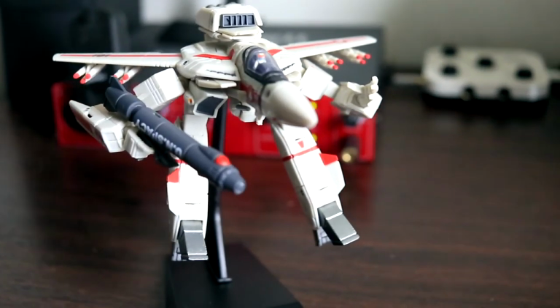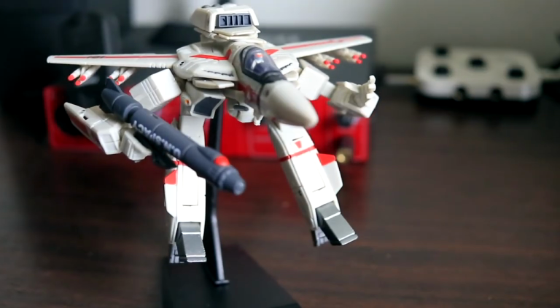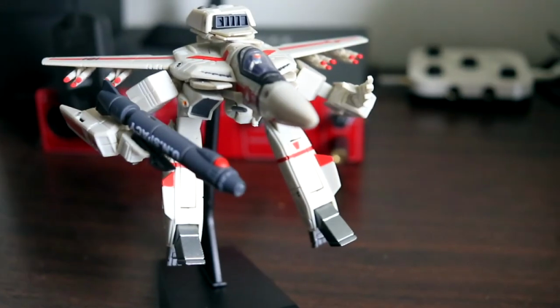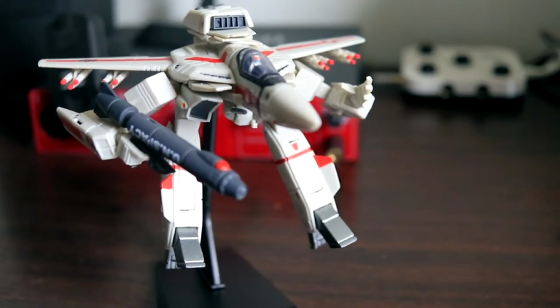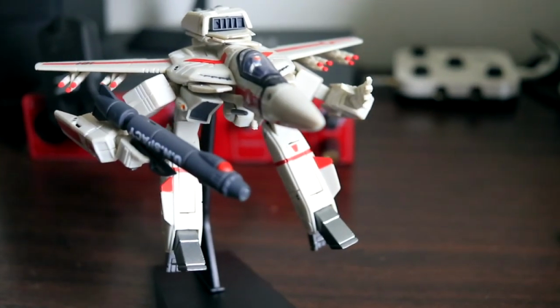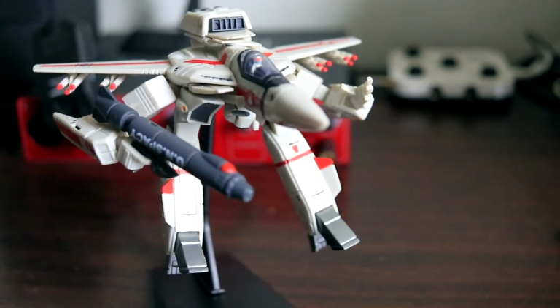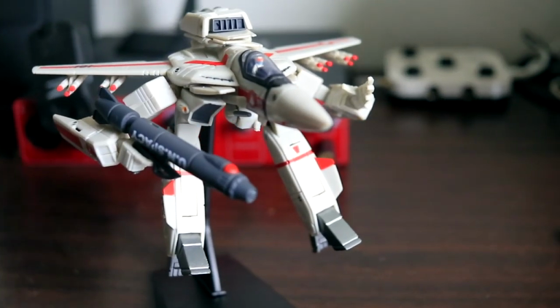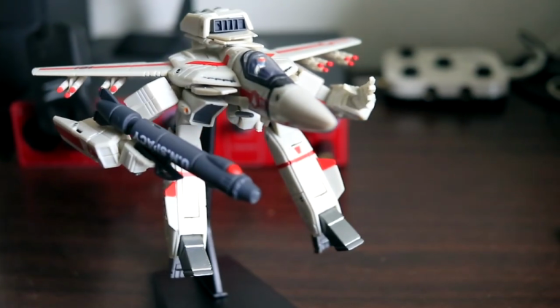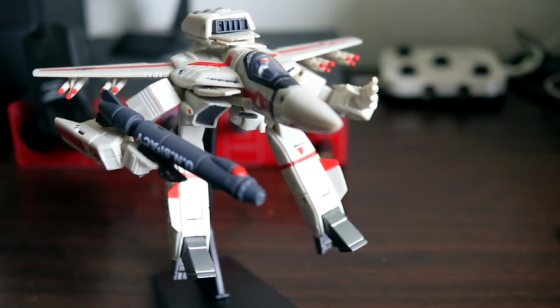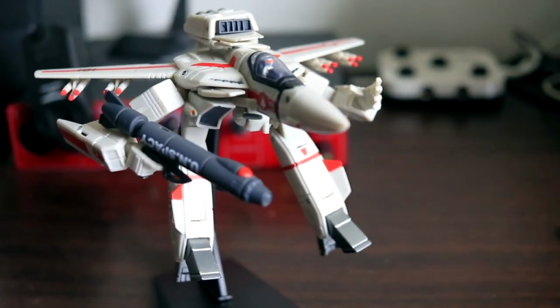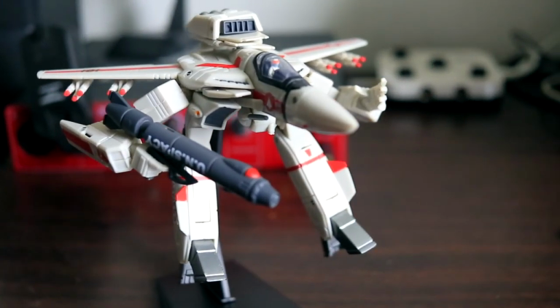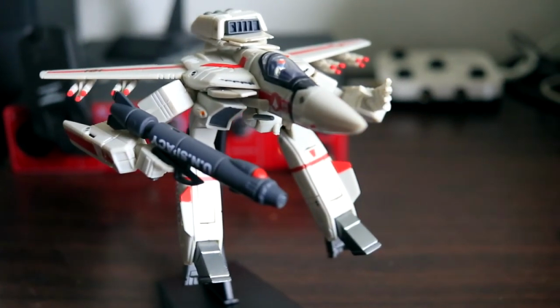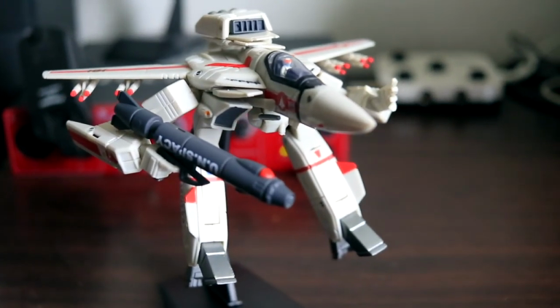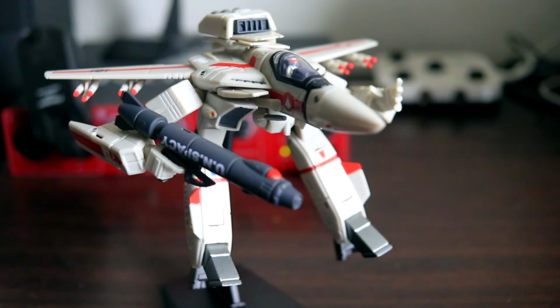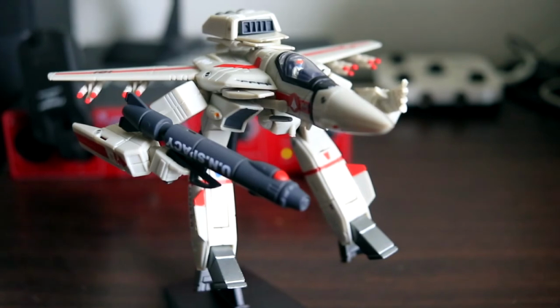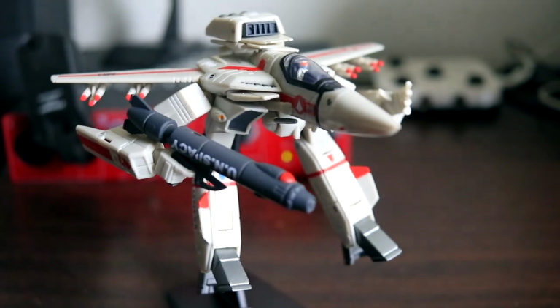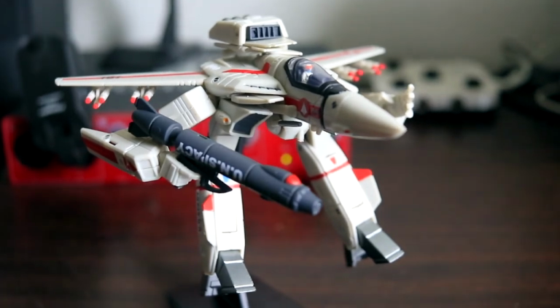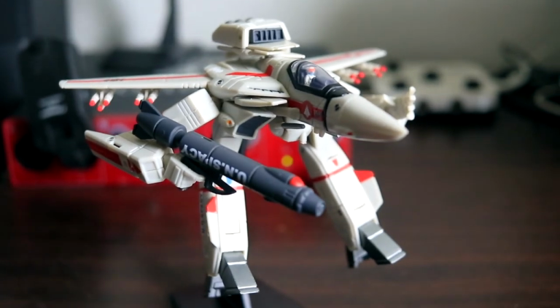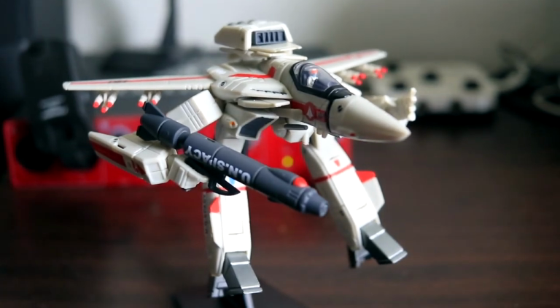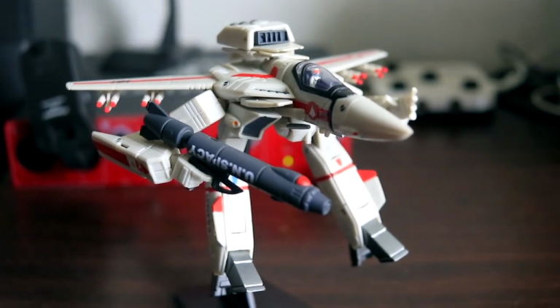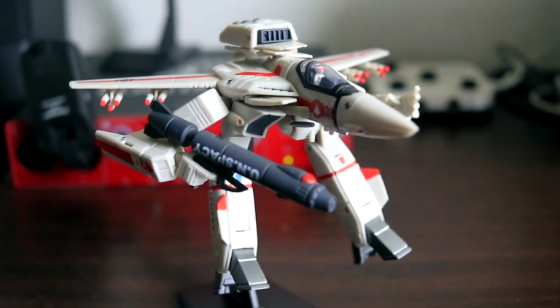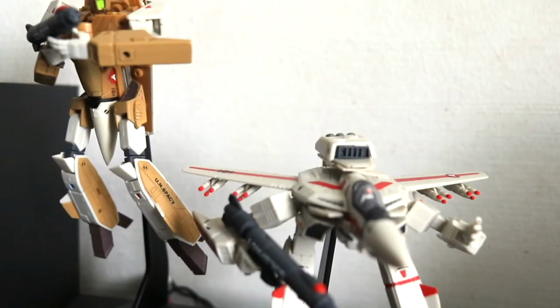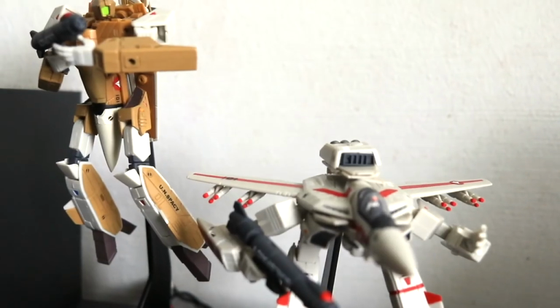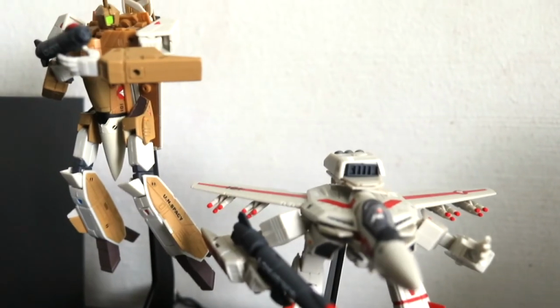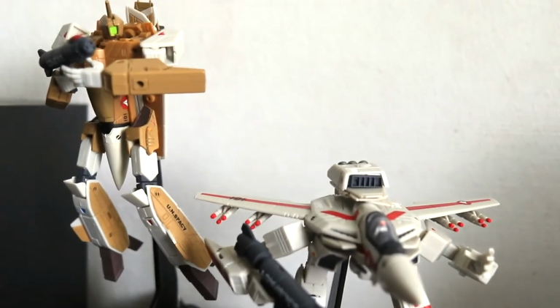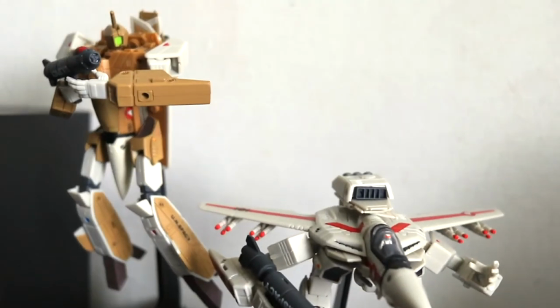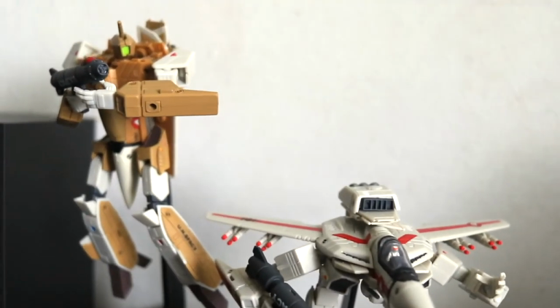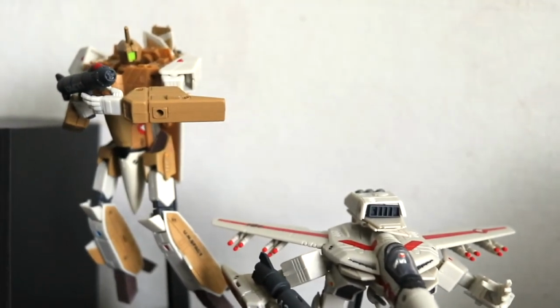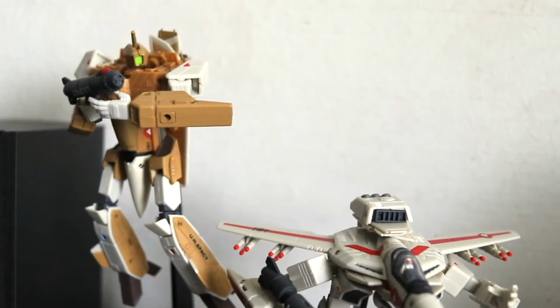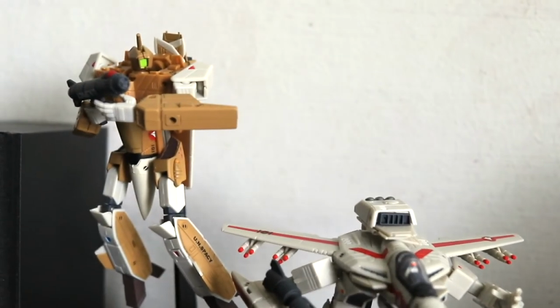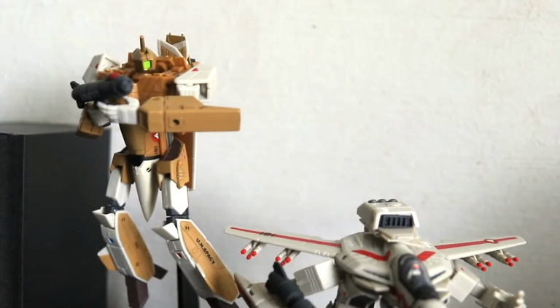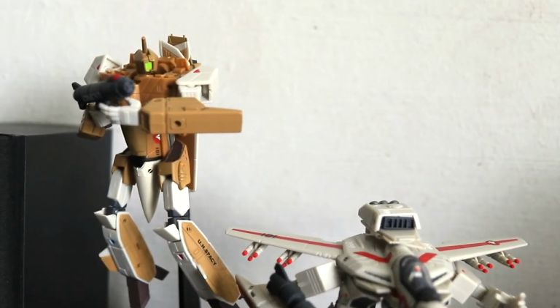Absolutely gorgeous. I will enjoy staring at this whenever I need to take a break from work. Well done, Toynami!